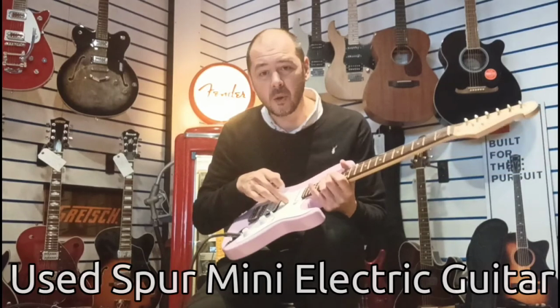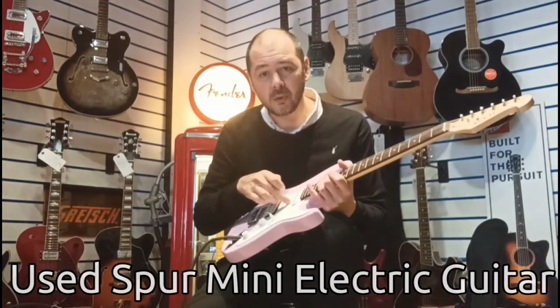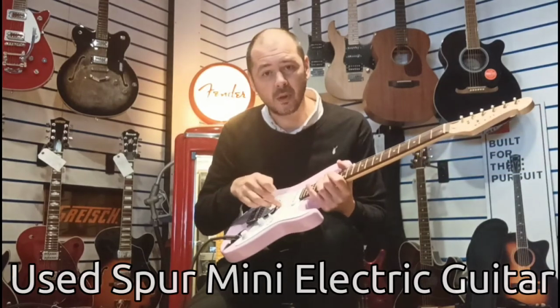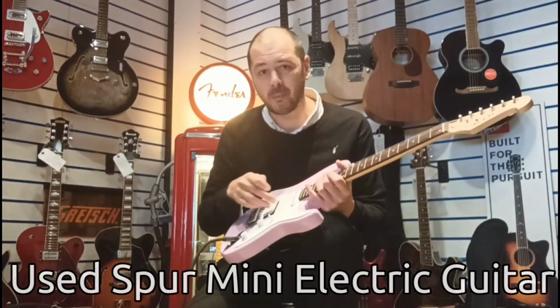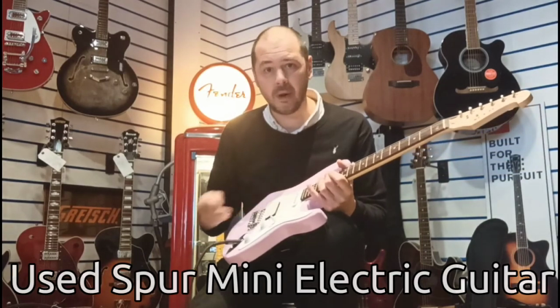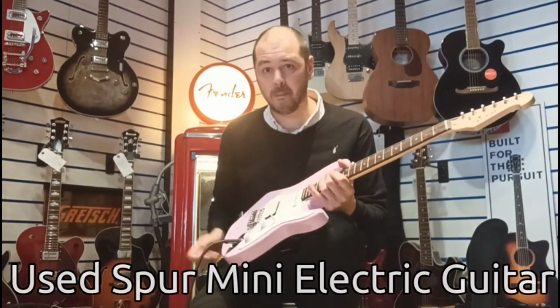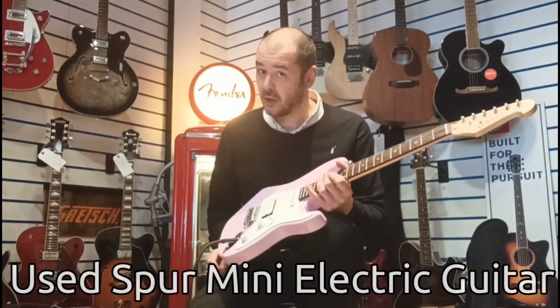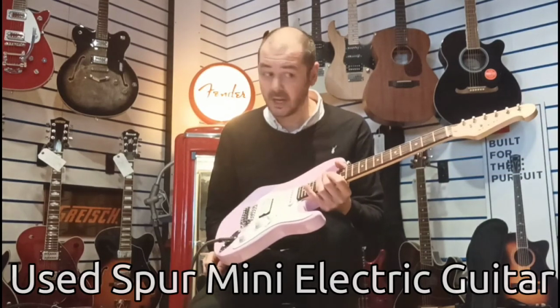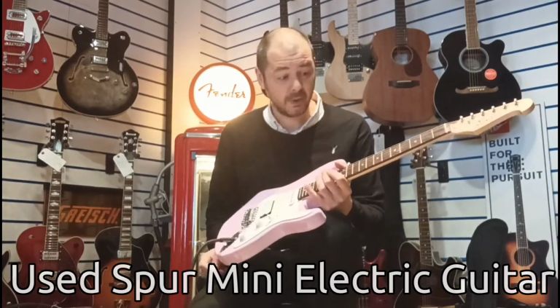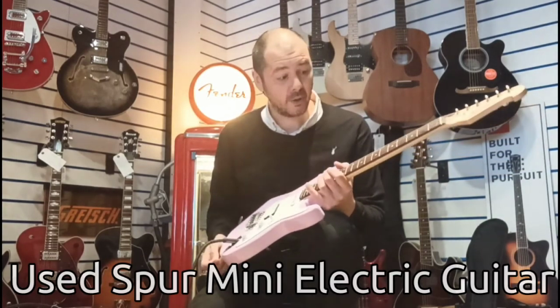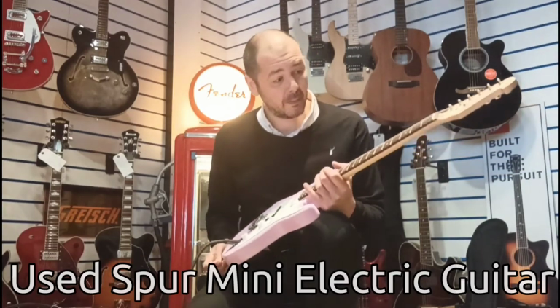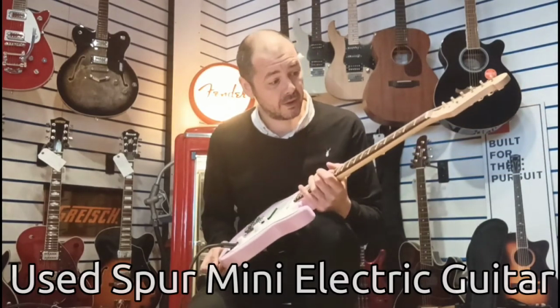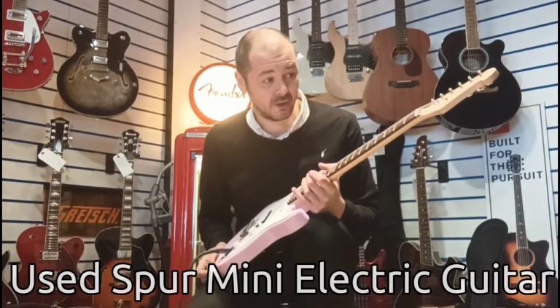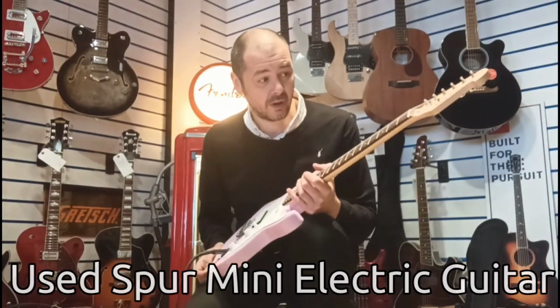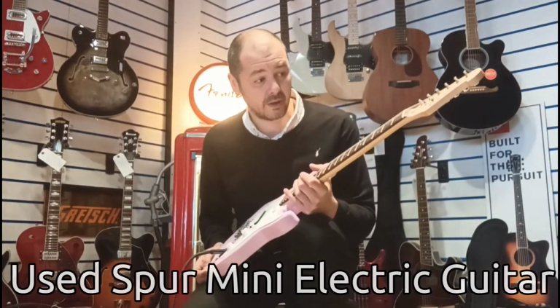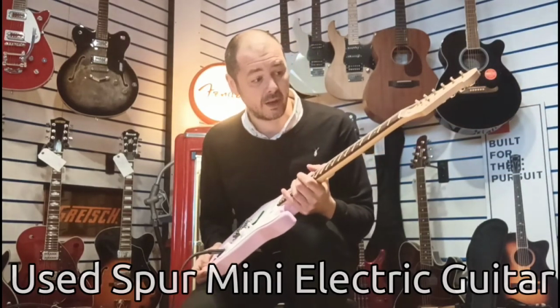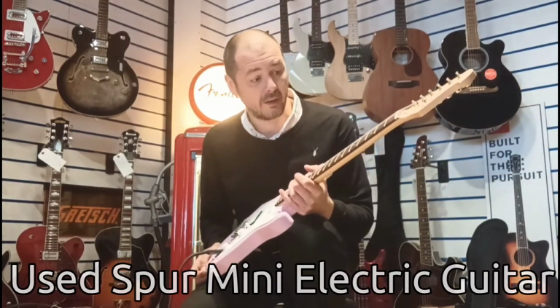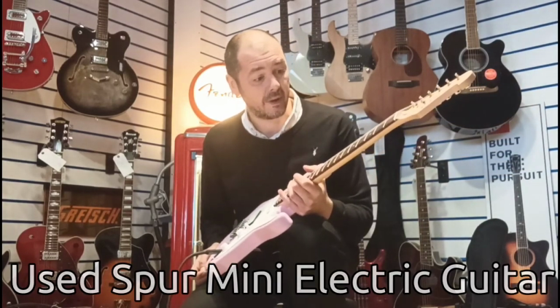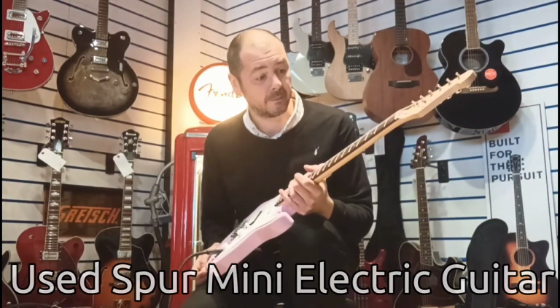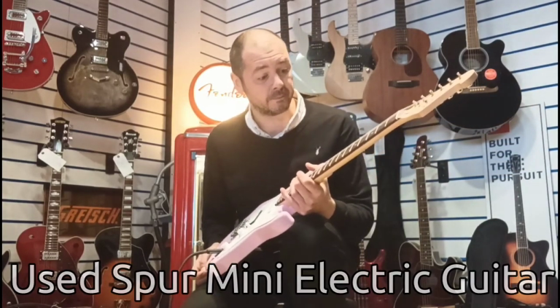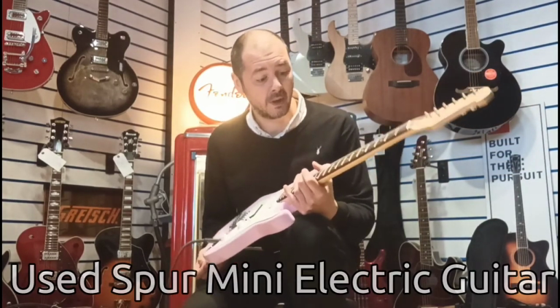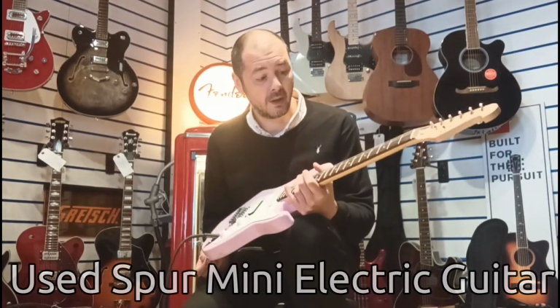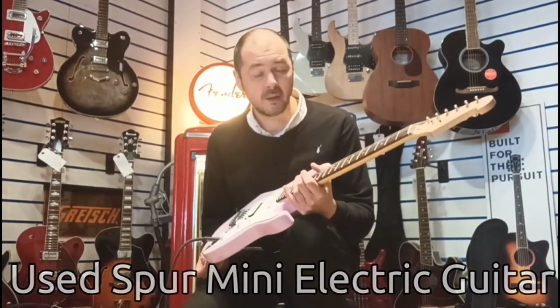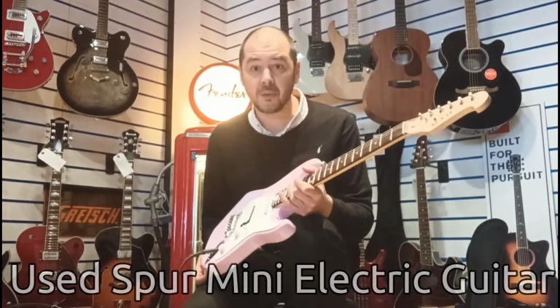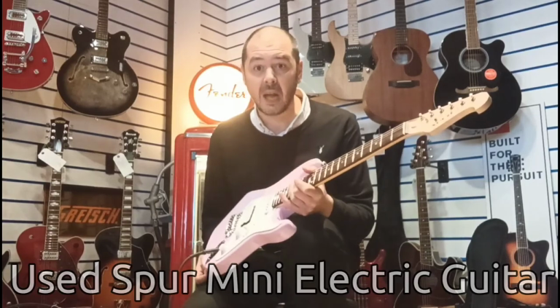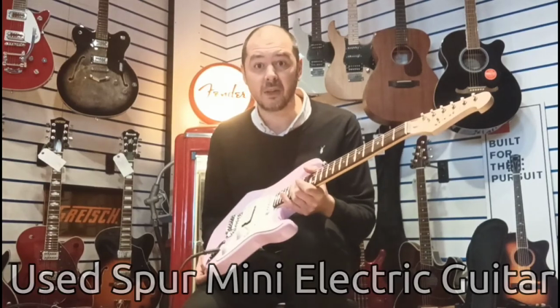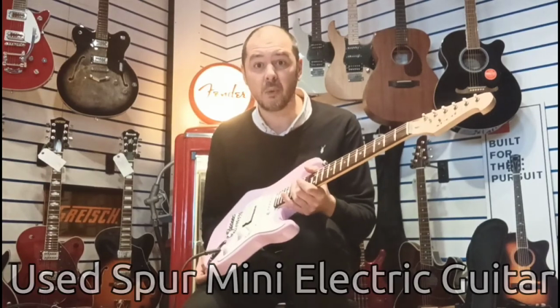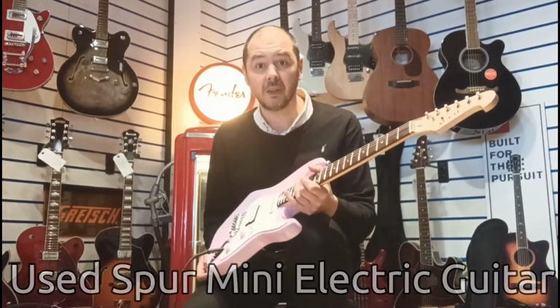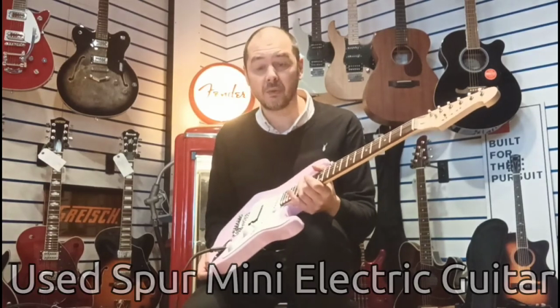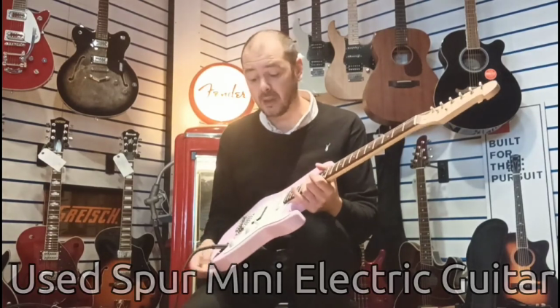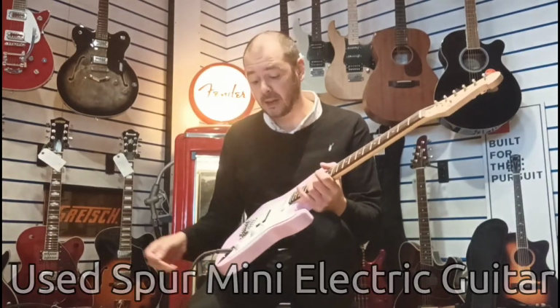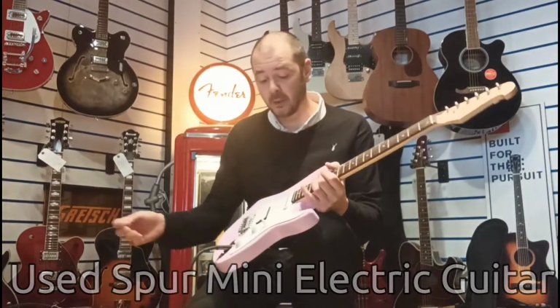It's used, but it barely has been used. The strings are literally like new.